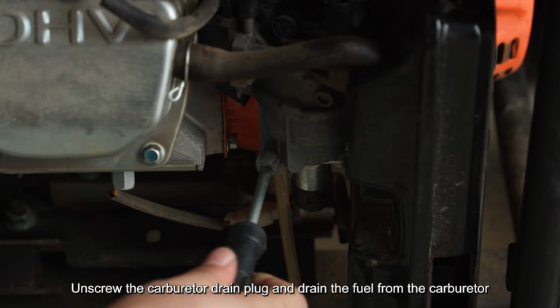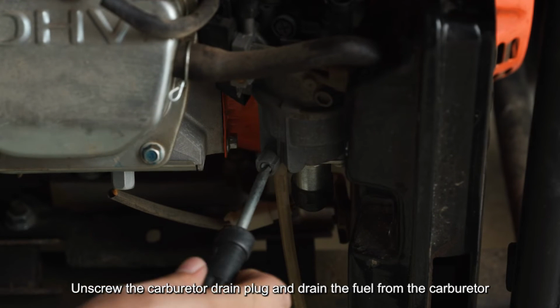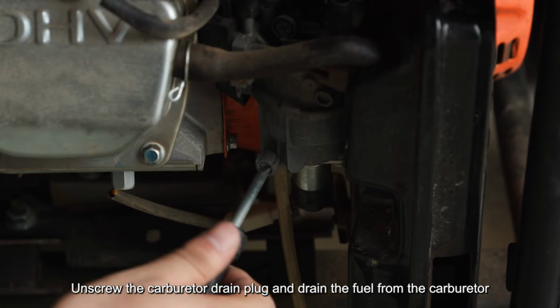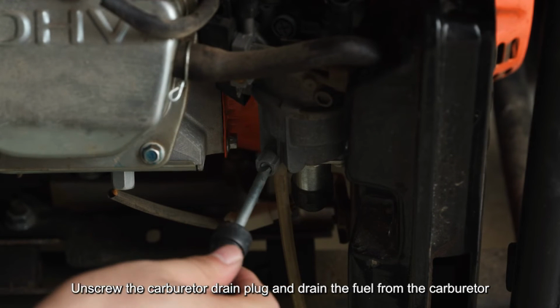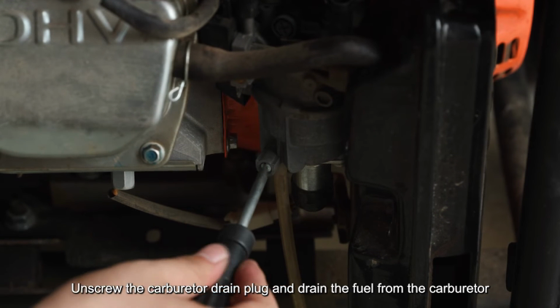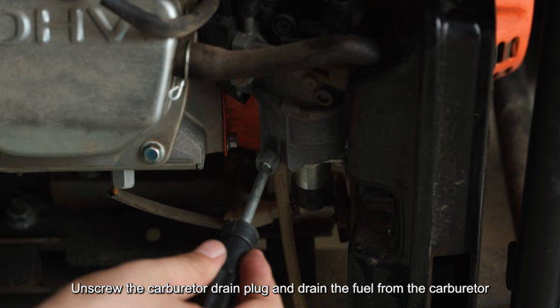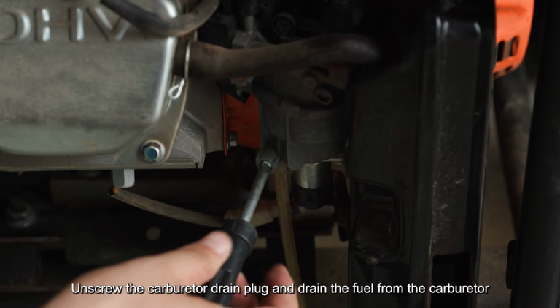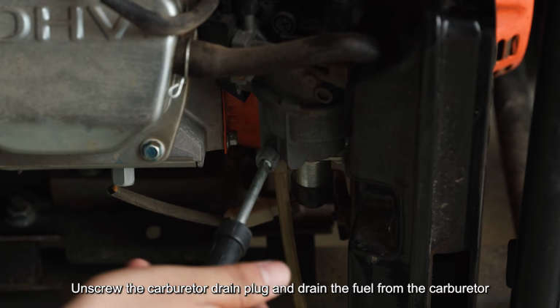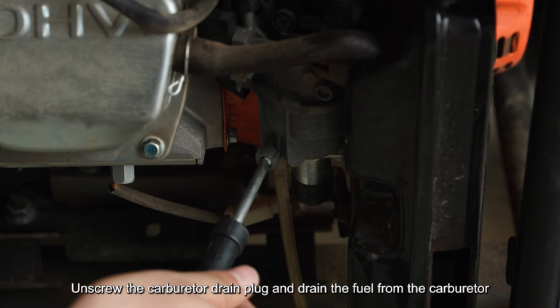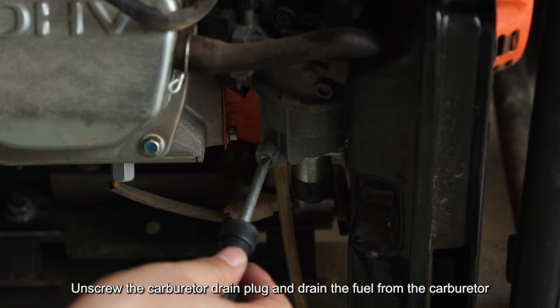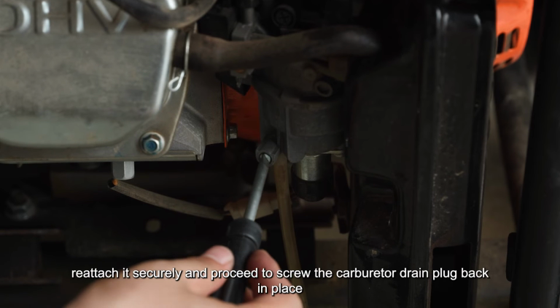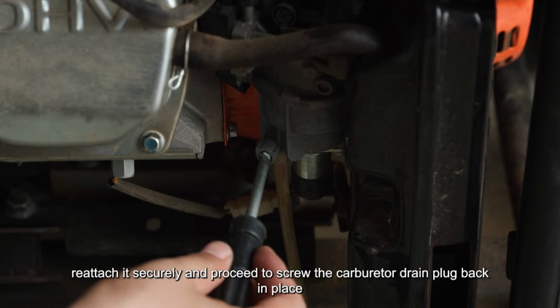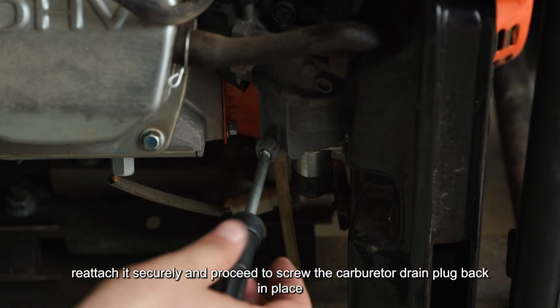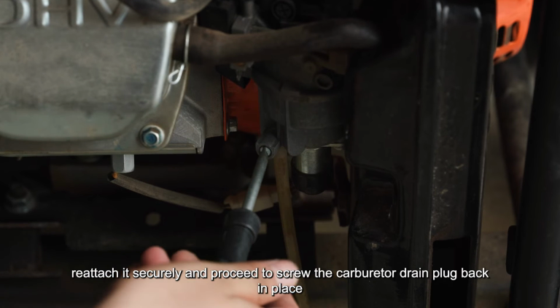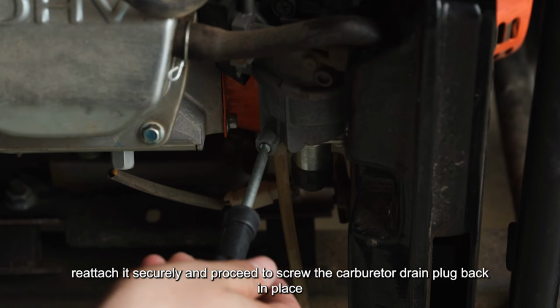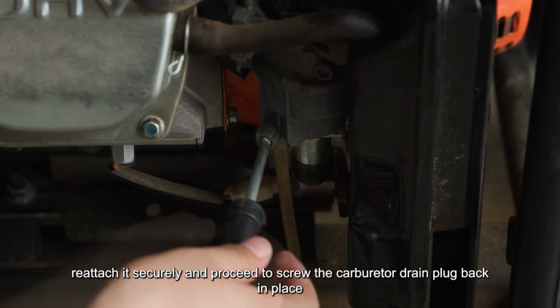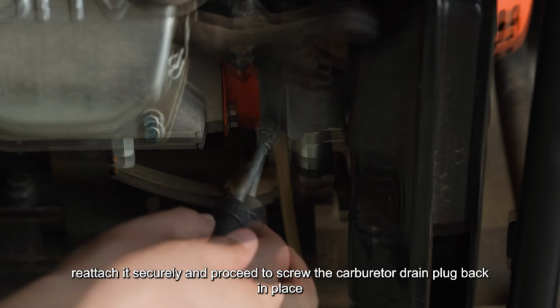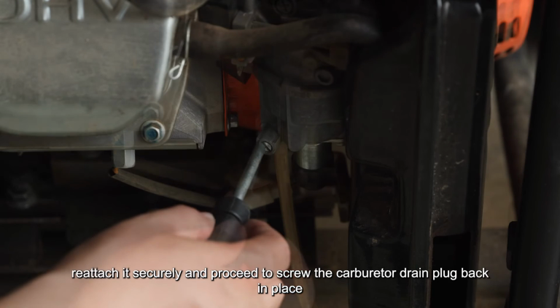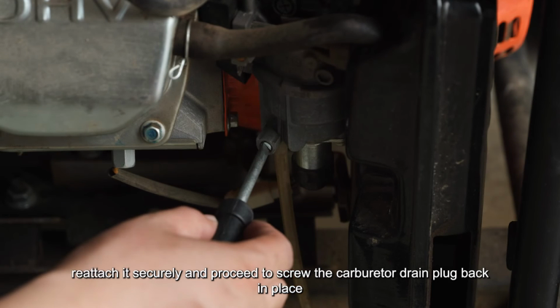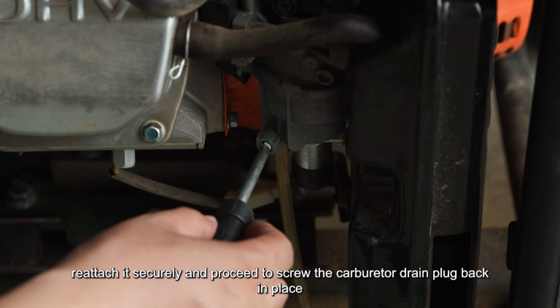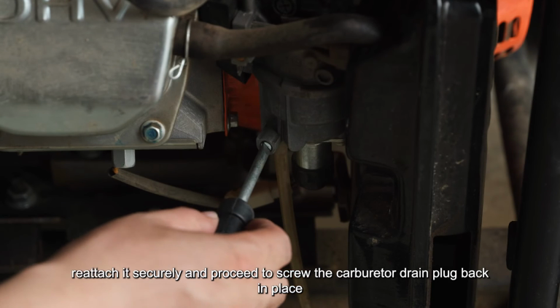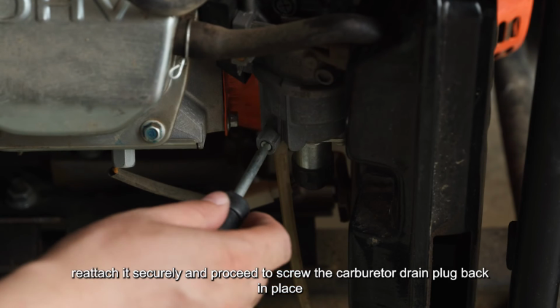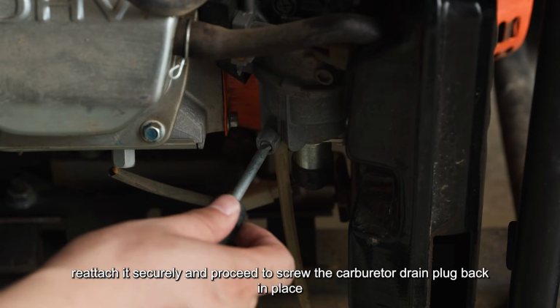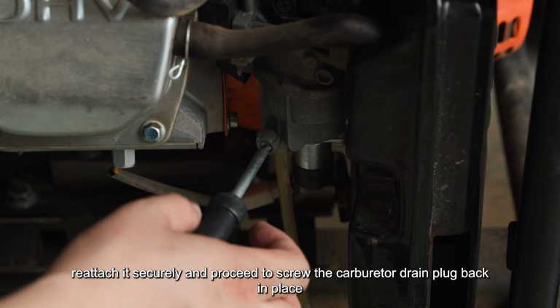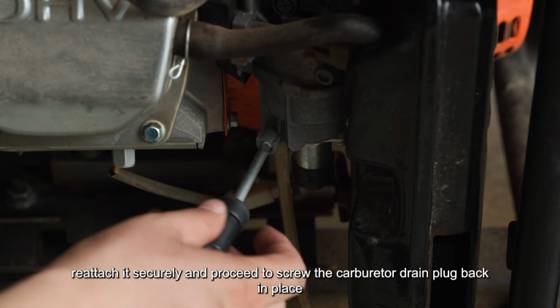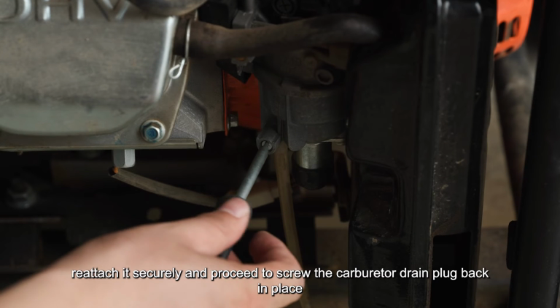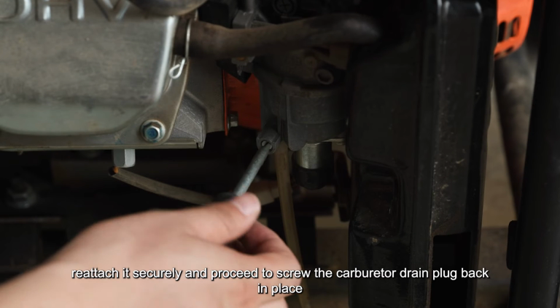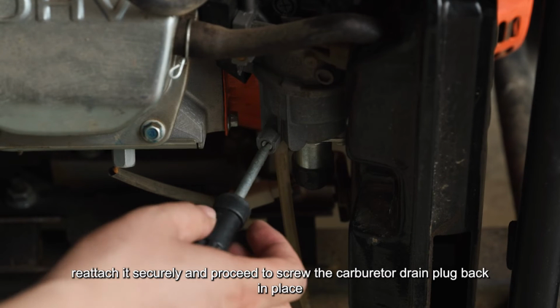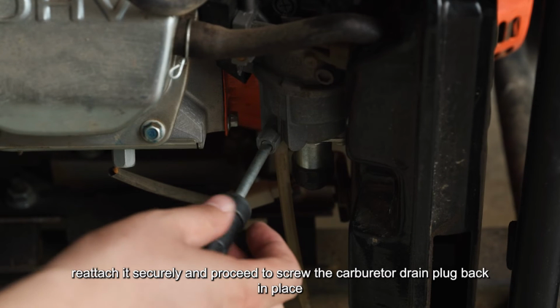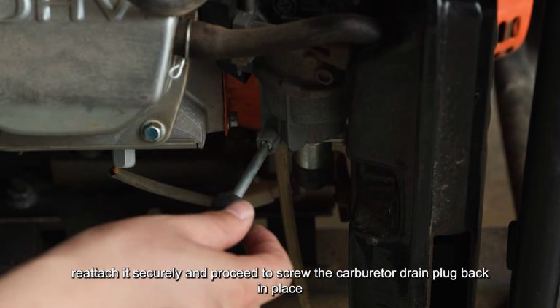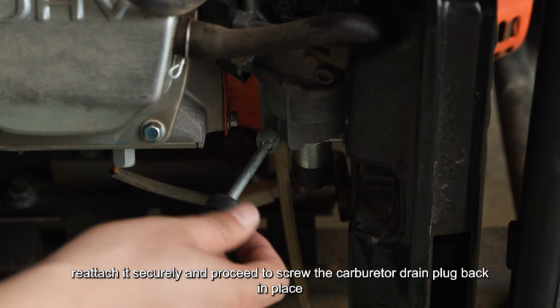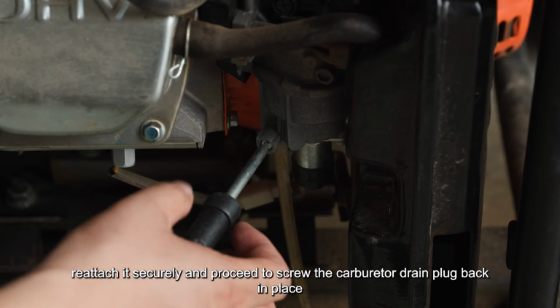Drain the fuel from the carburetor, then reattach it securely and proceed to screw the carburetor drain plug back in place.